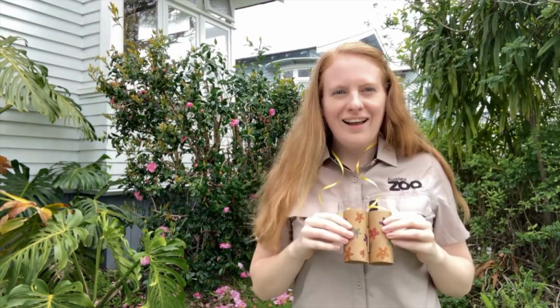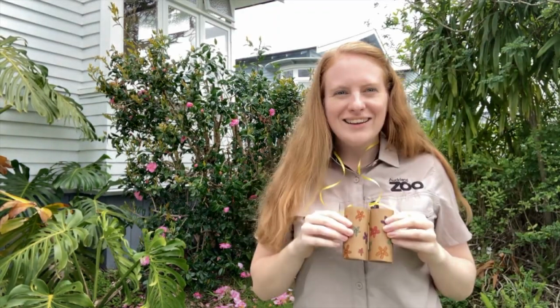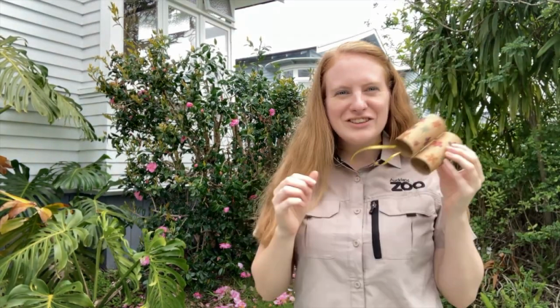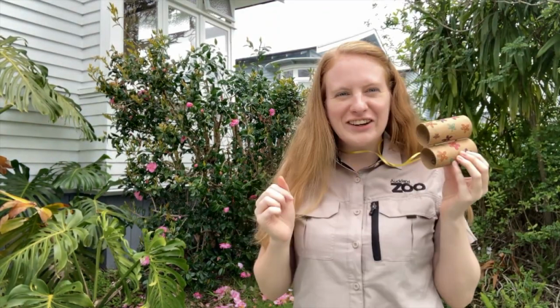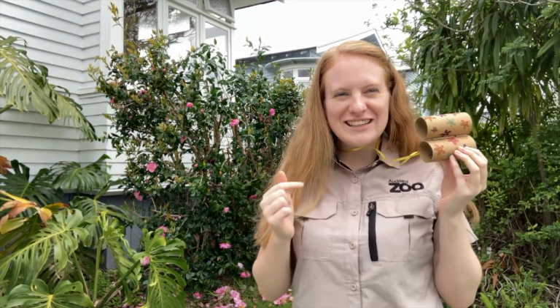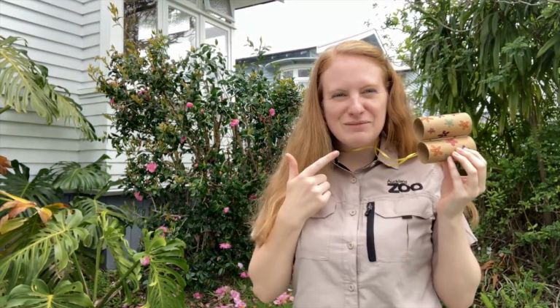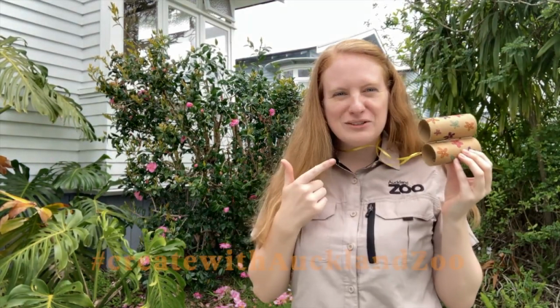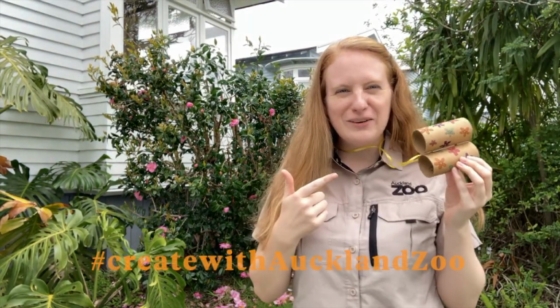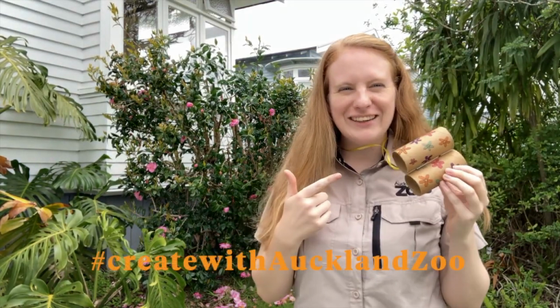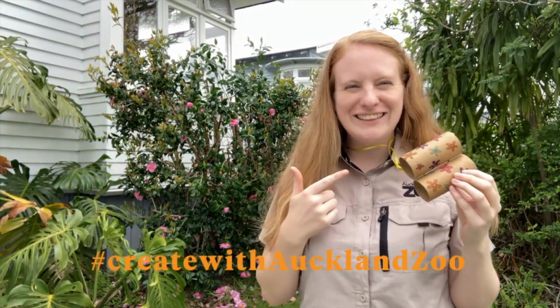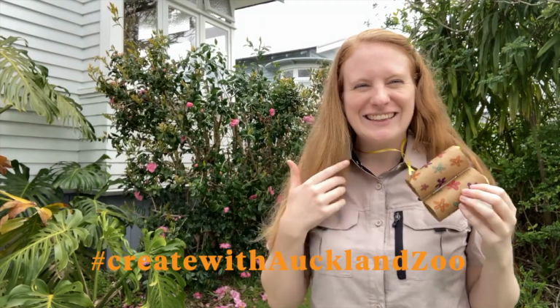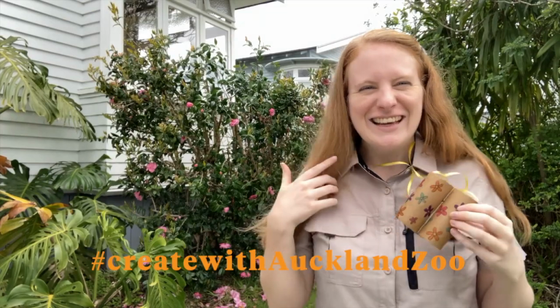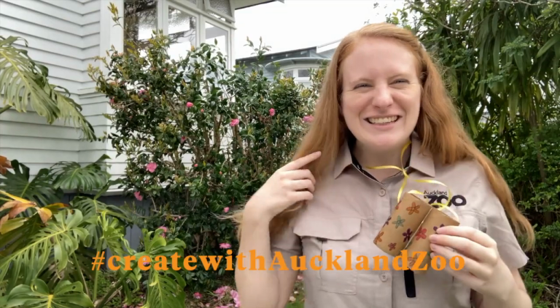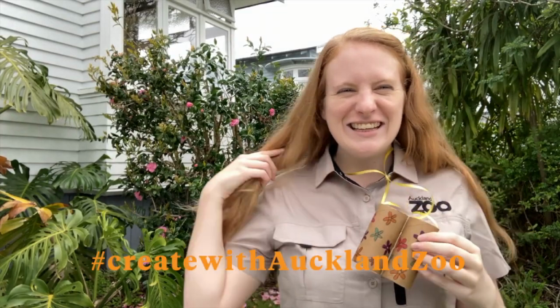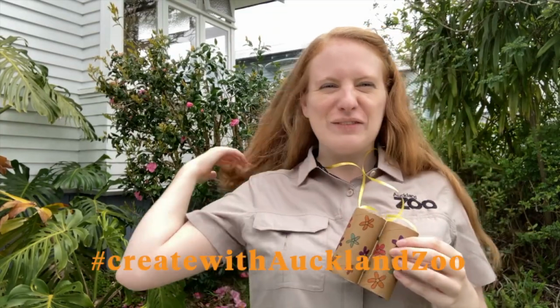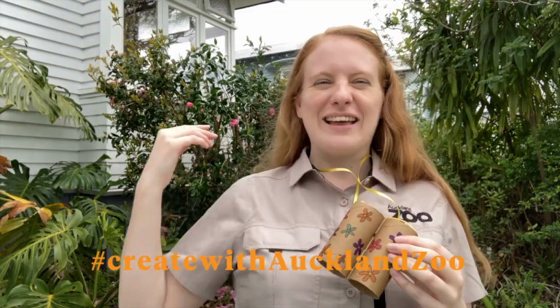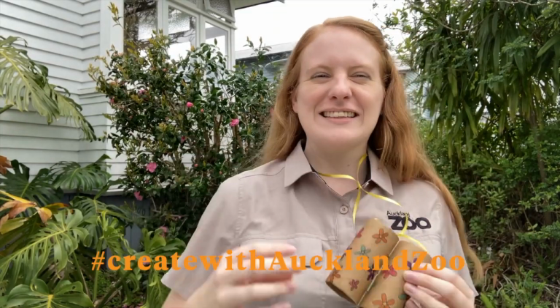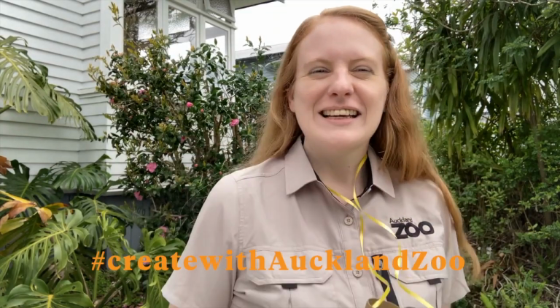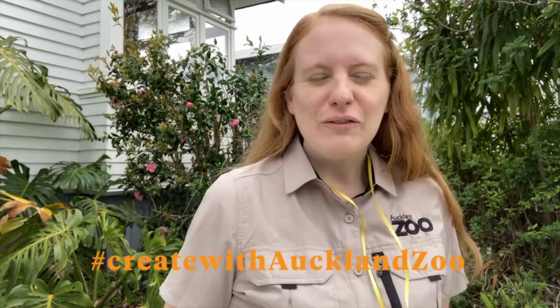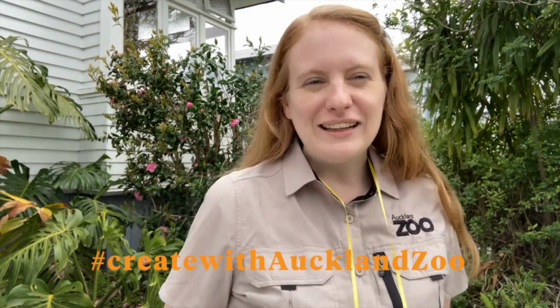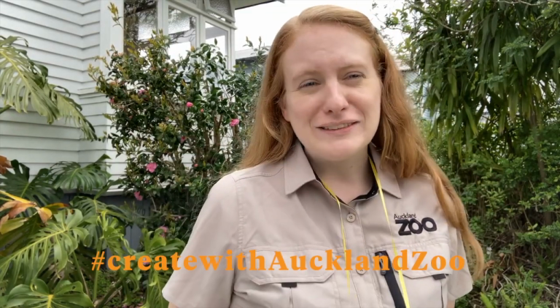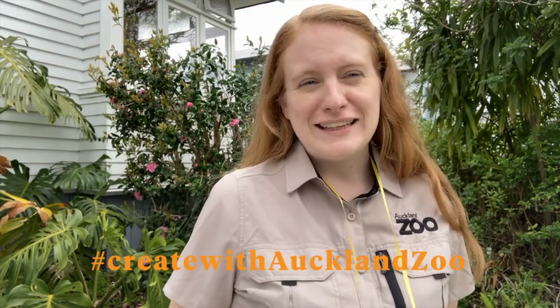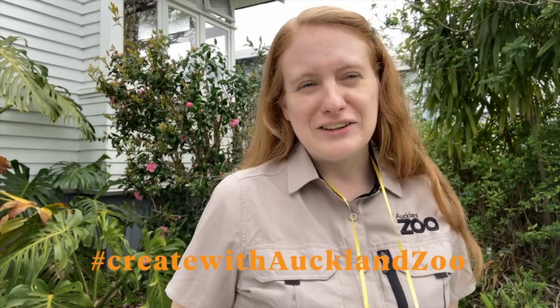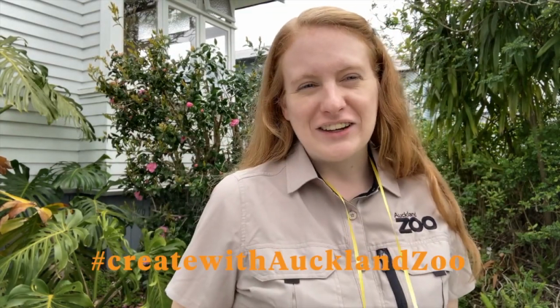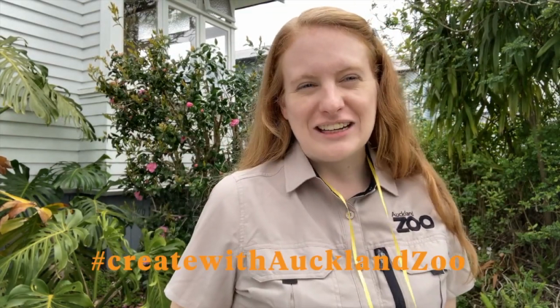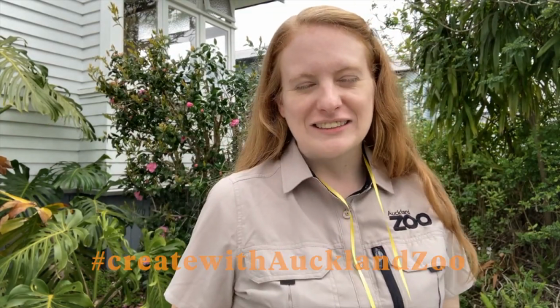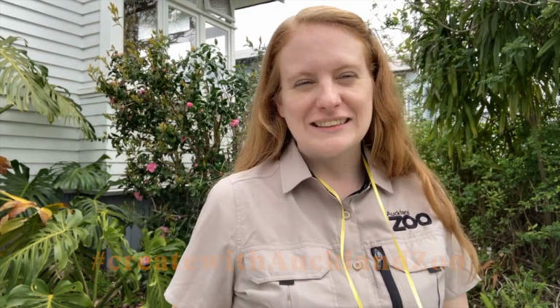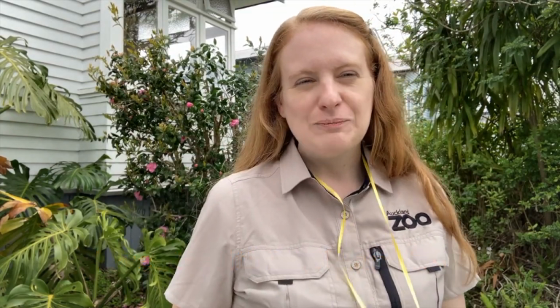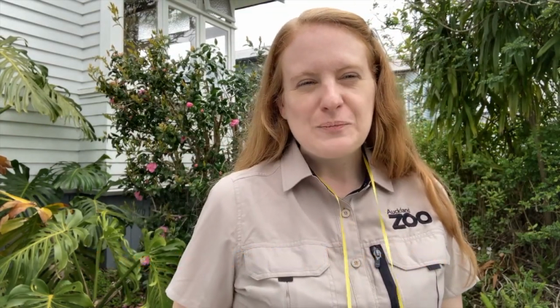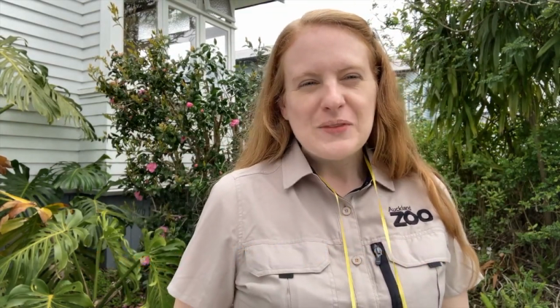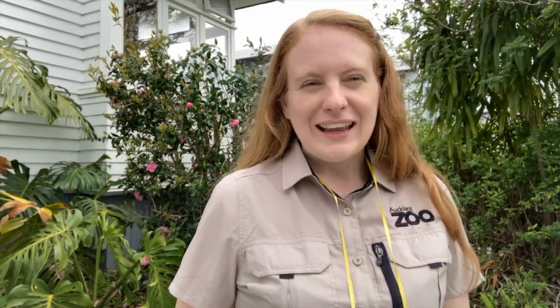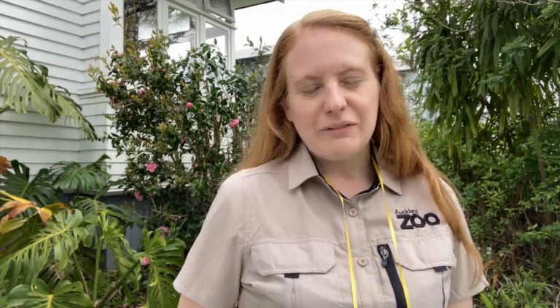Did you create some awesome binoculars? Share them with us — we love seeing your creations. We can't wait to see you back at the zoo.